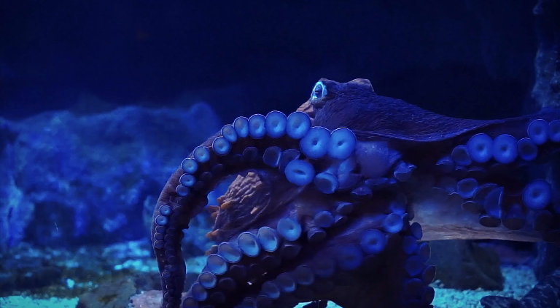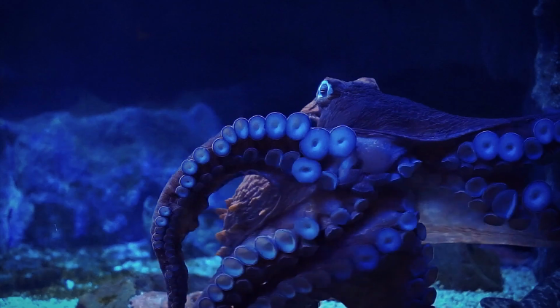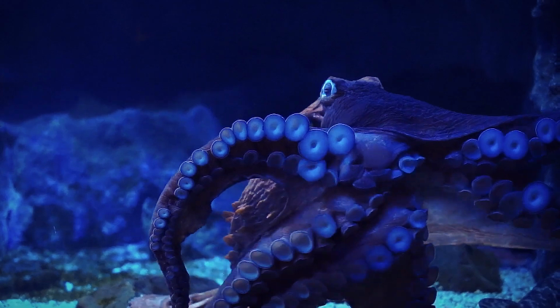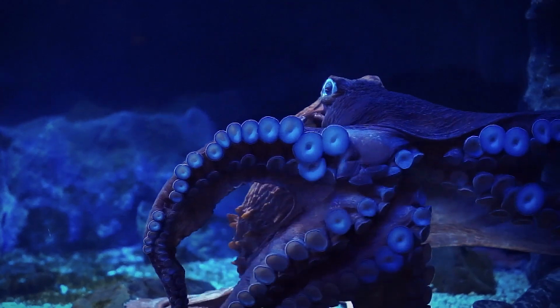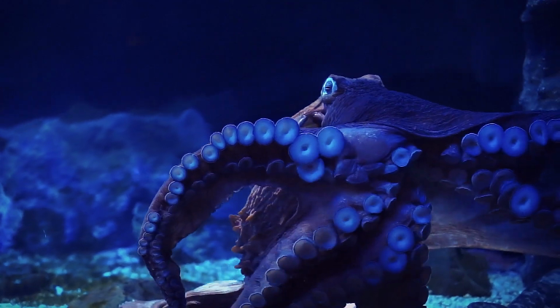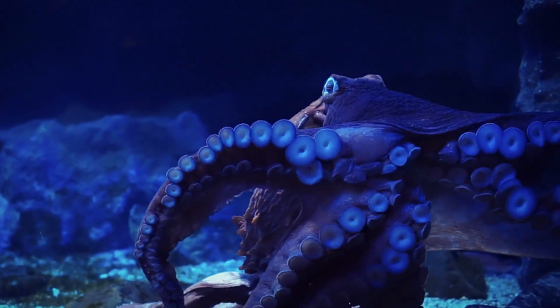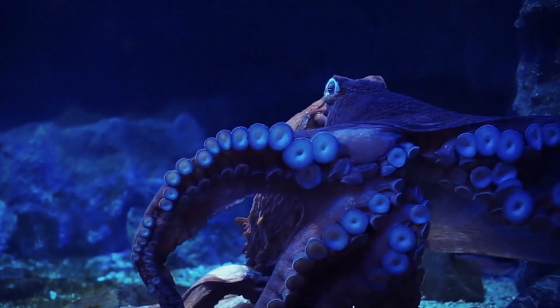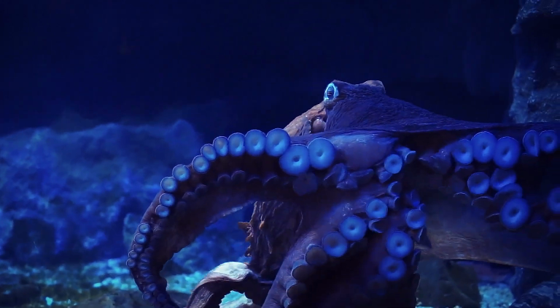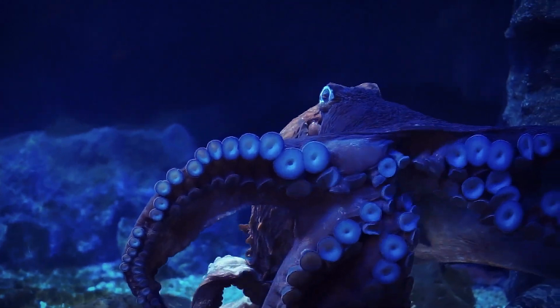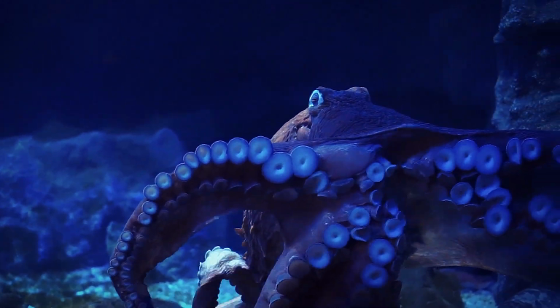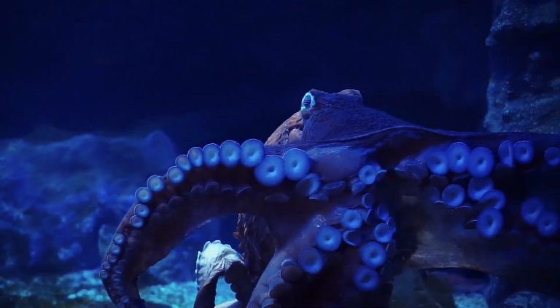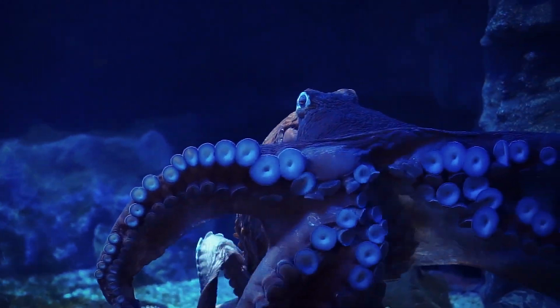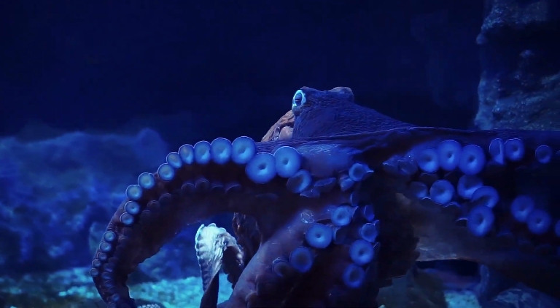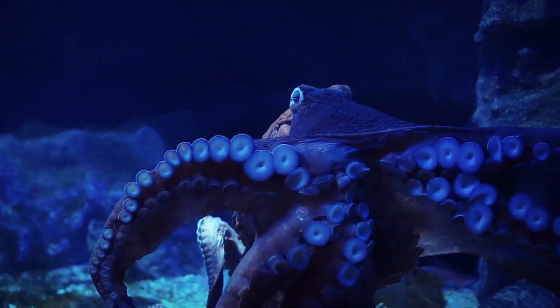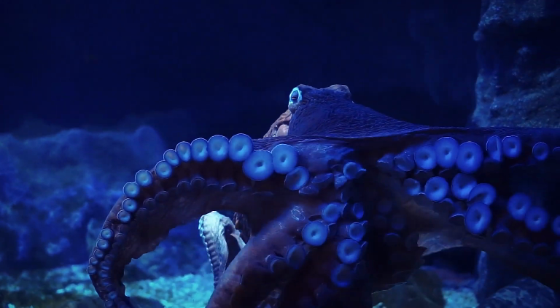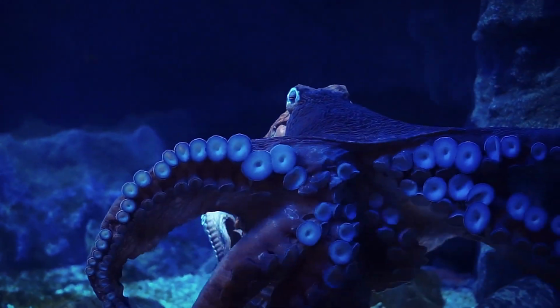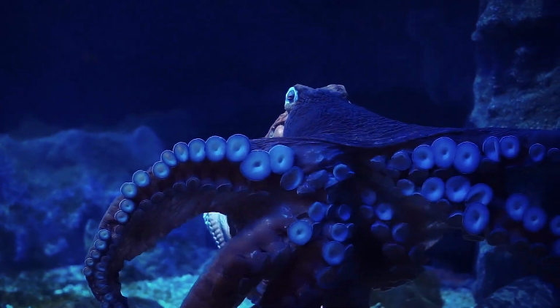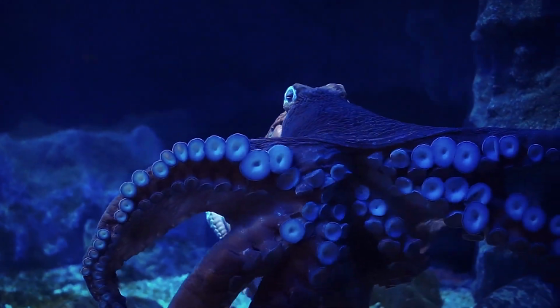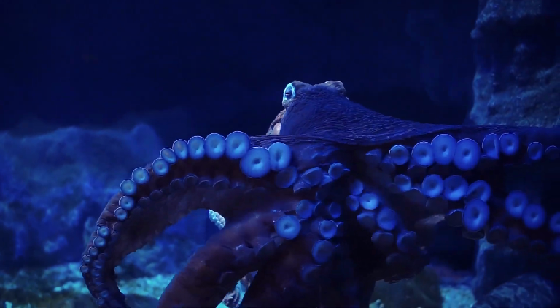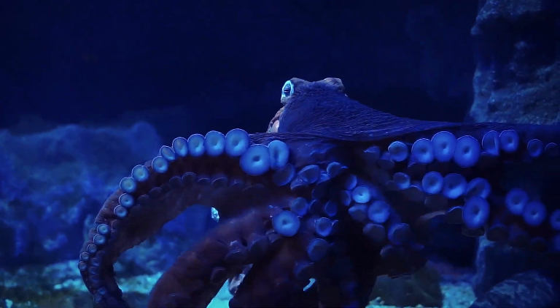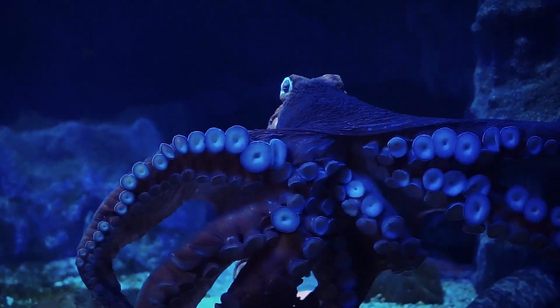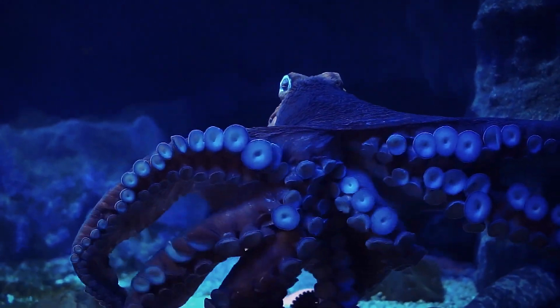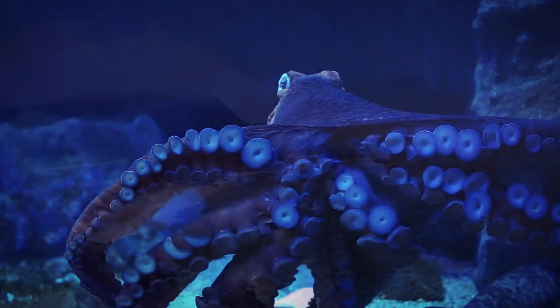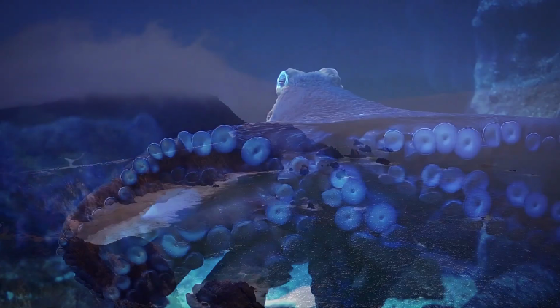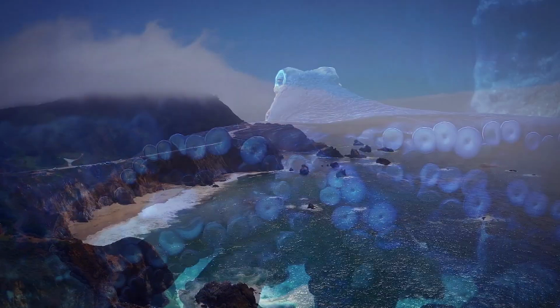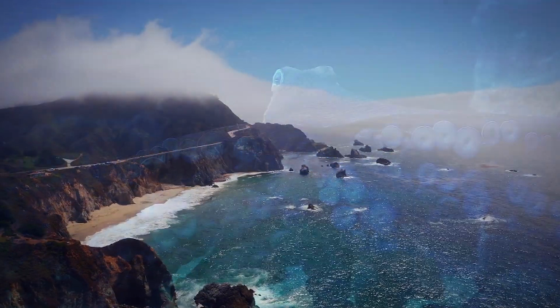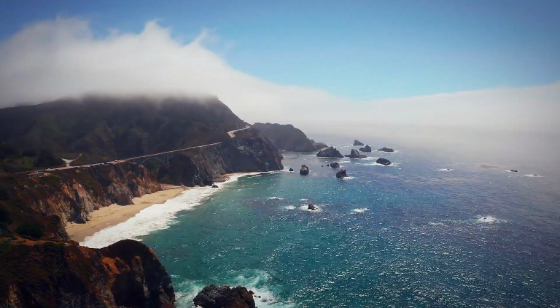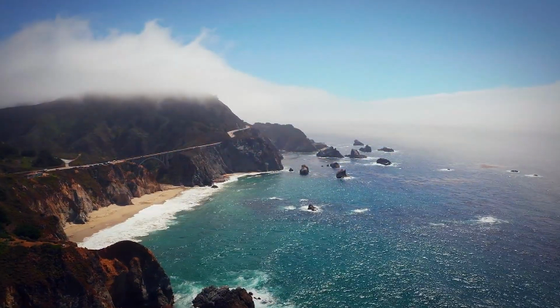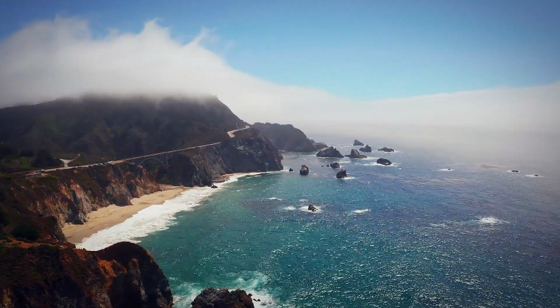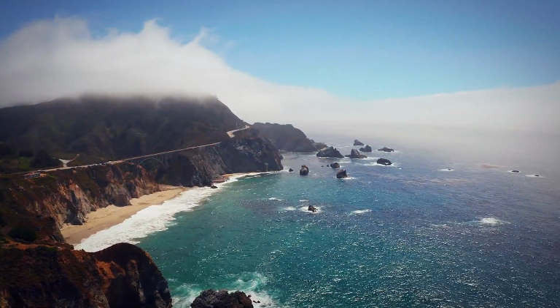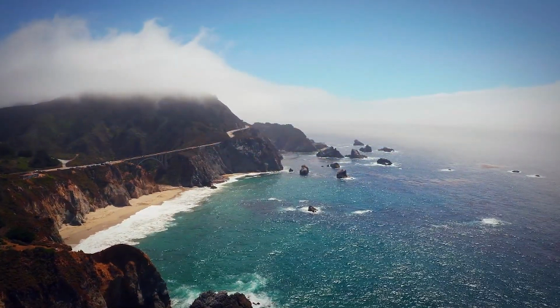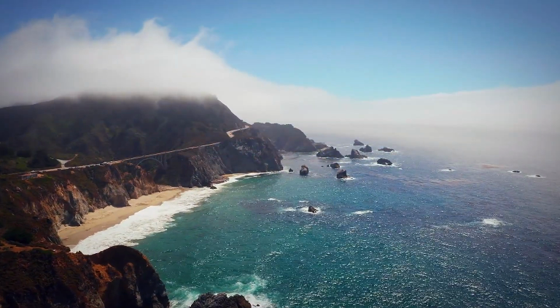The spy octopus even pets his little friend at the end, letting him know the coast is clear.